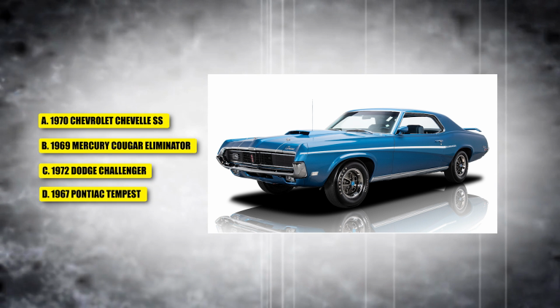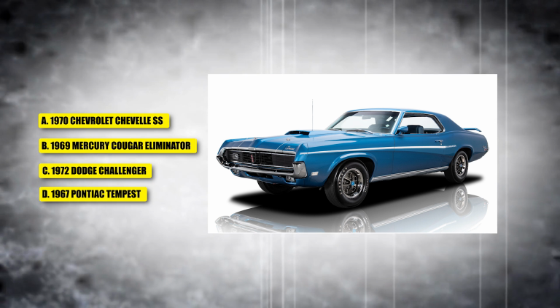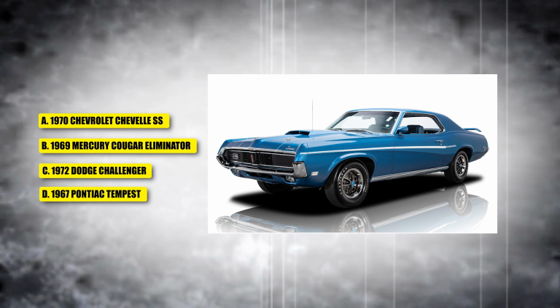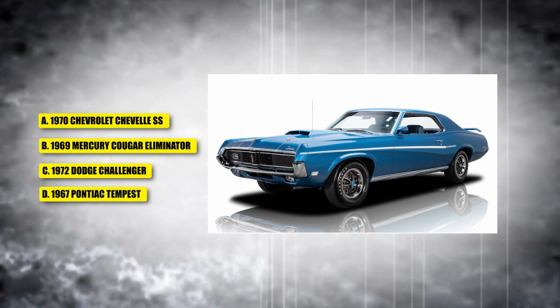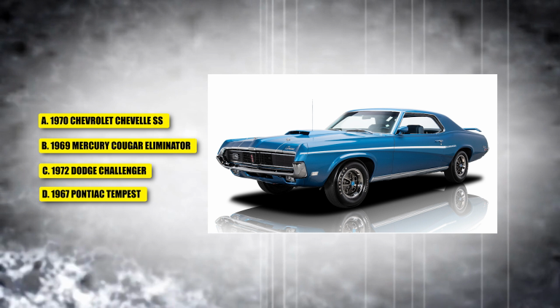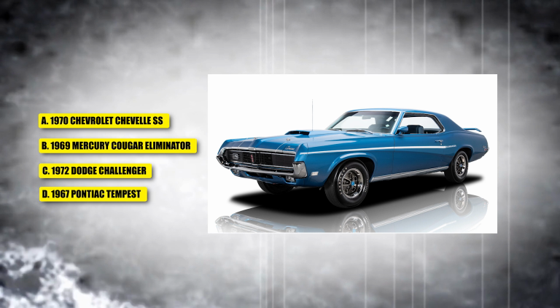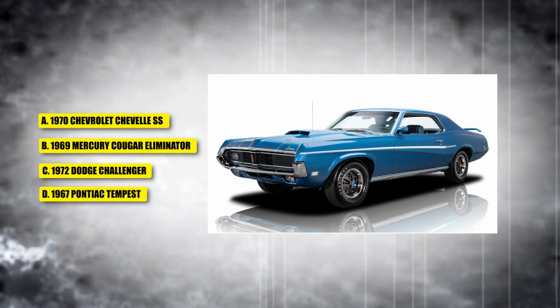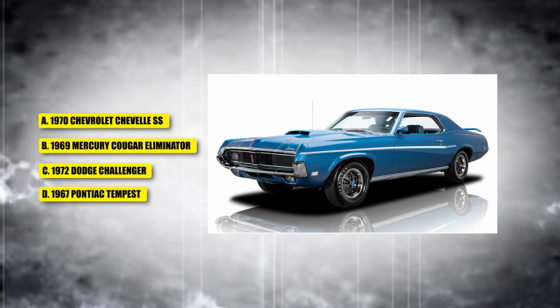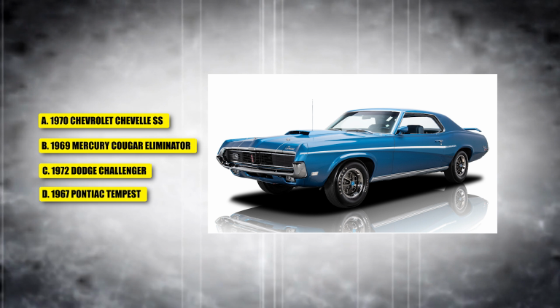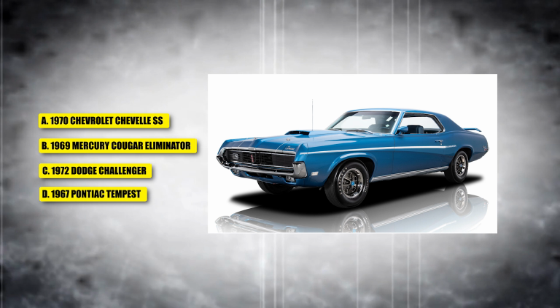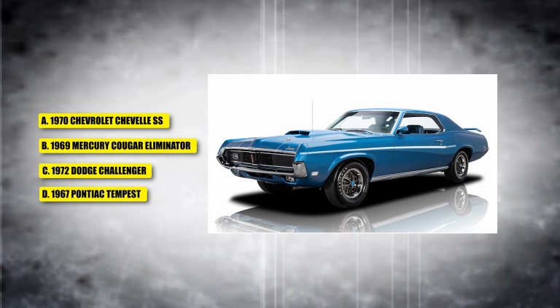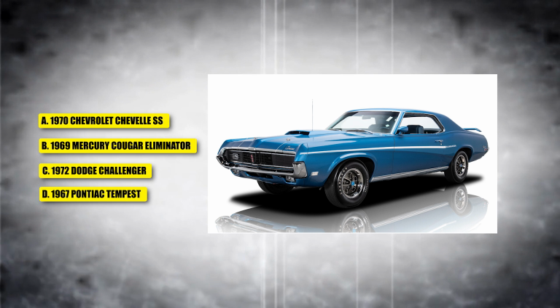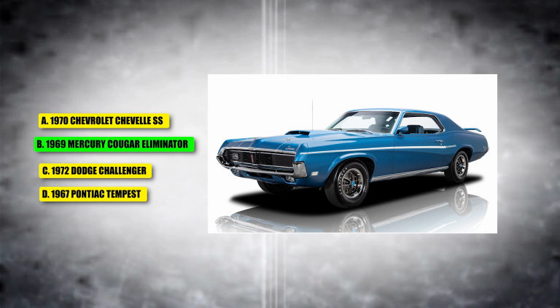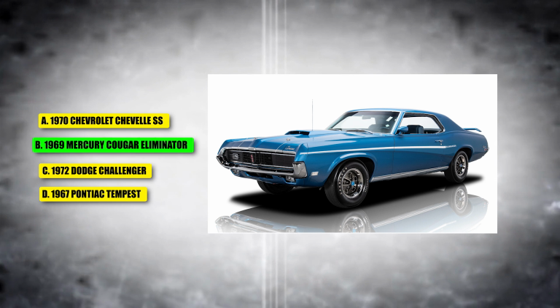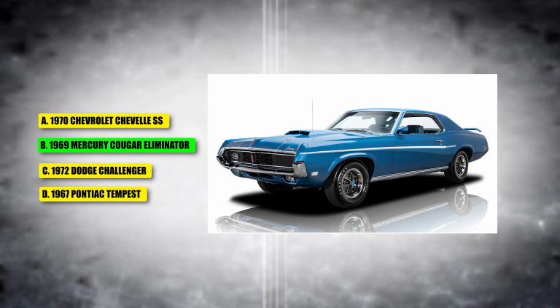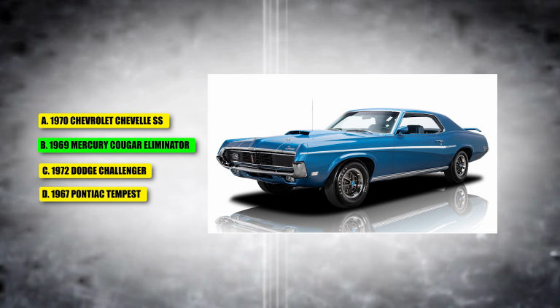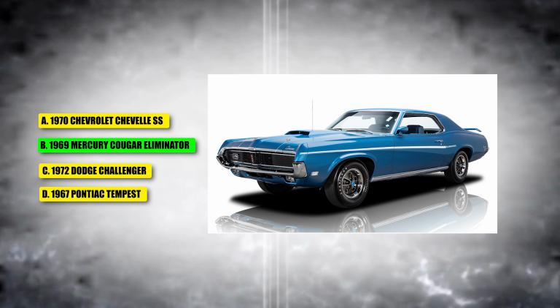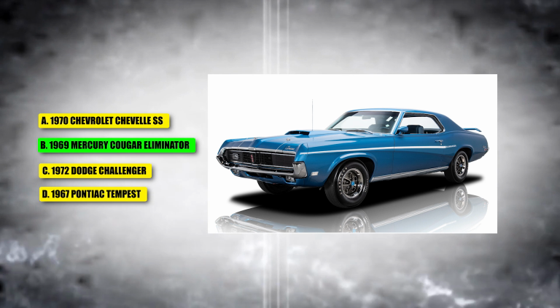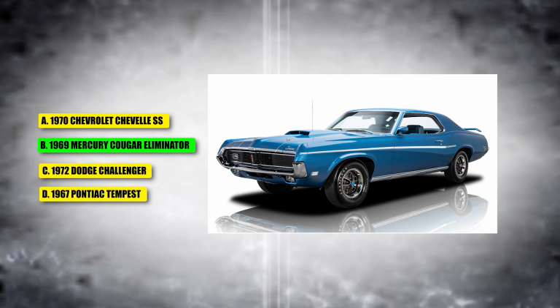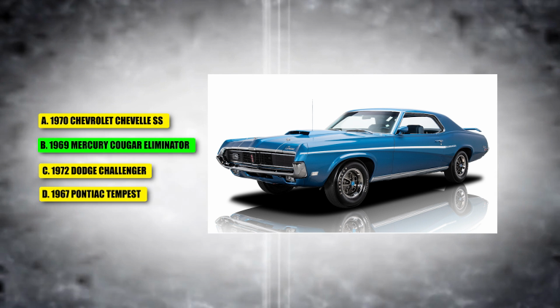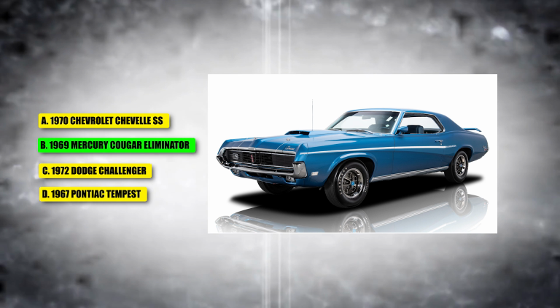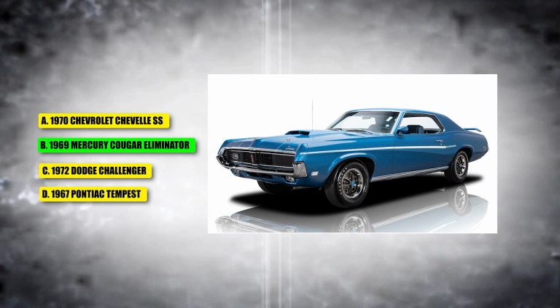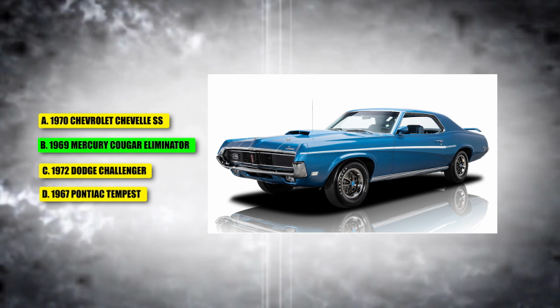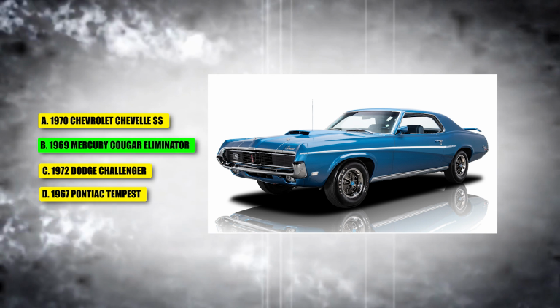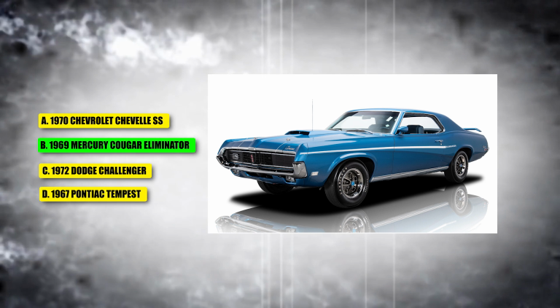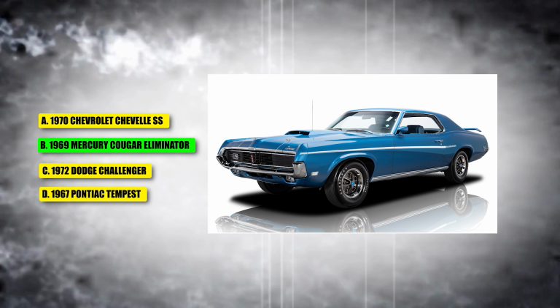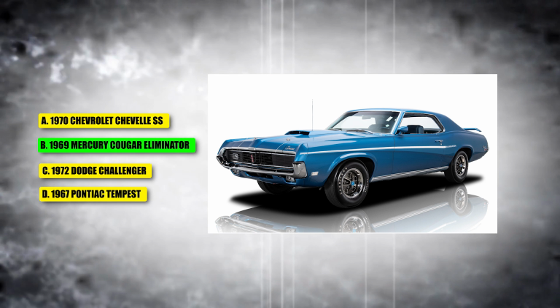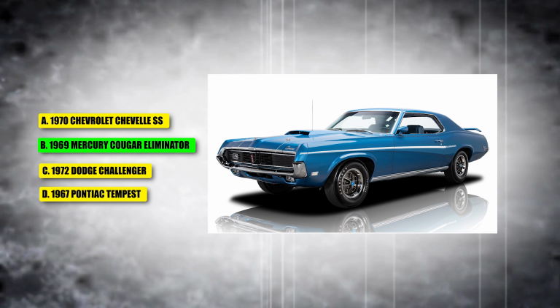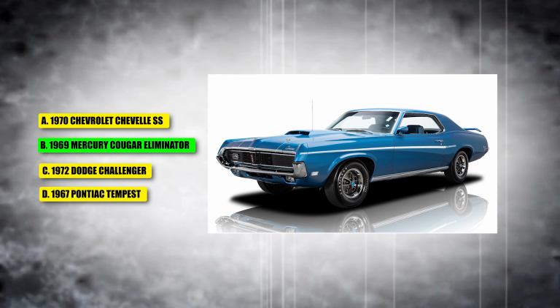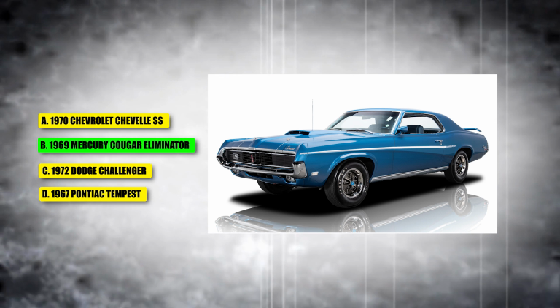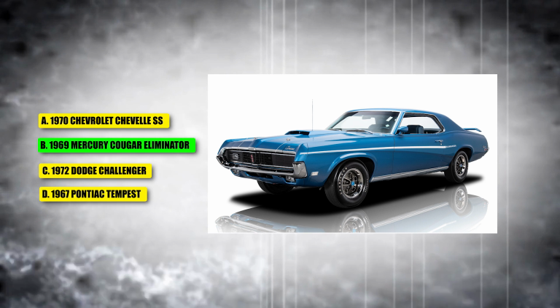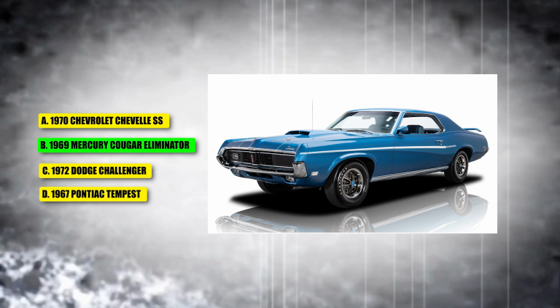The answer is the 1969 Mercury Cougar Eliminator.